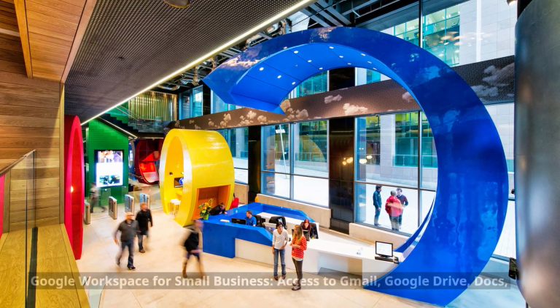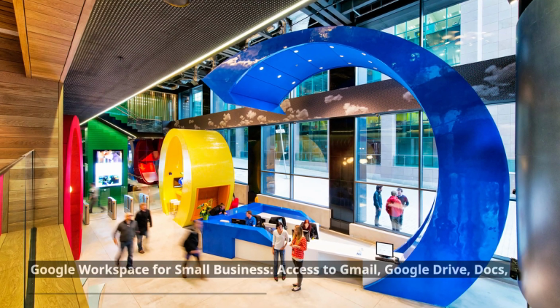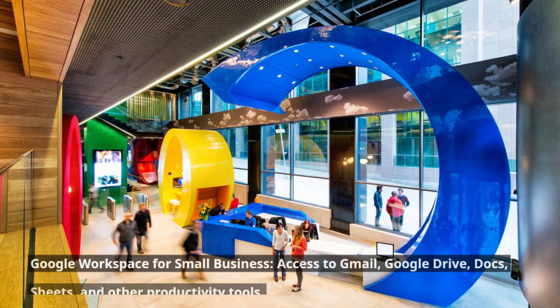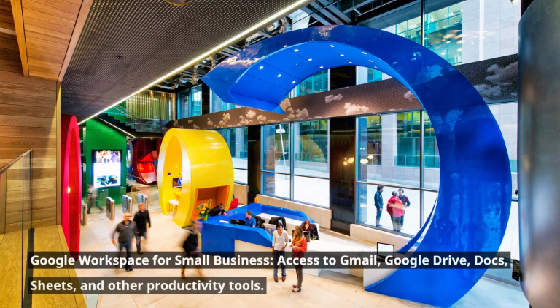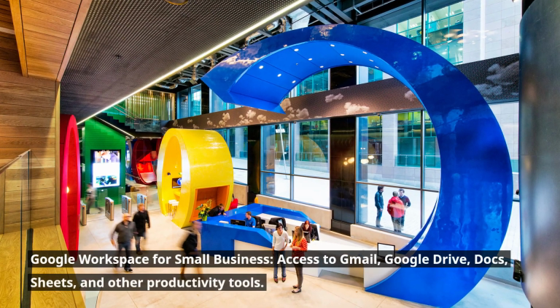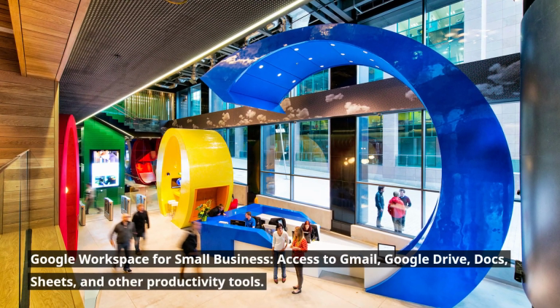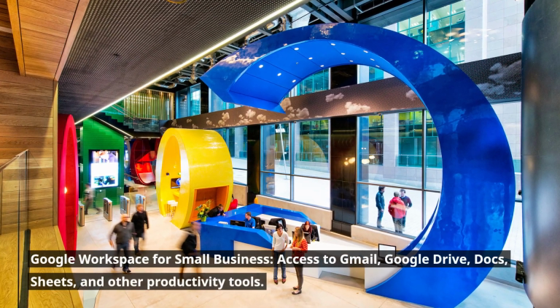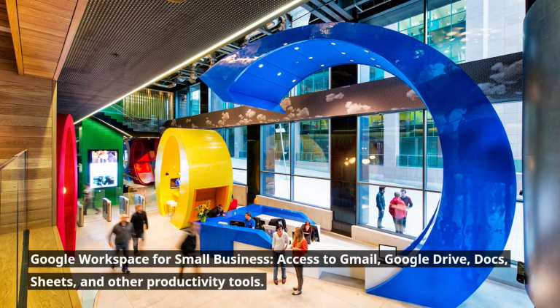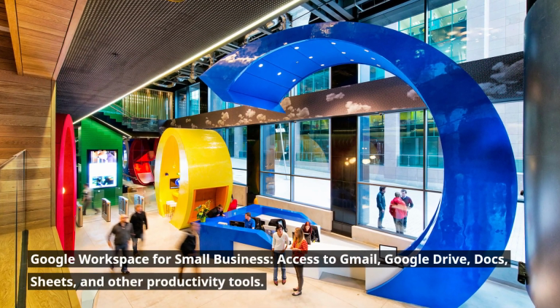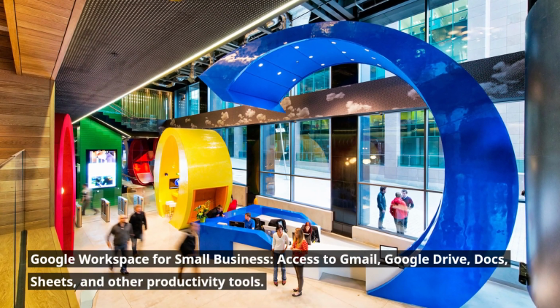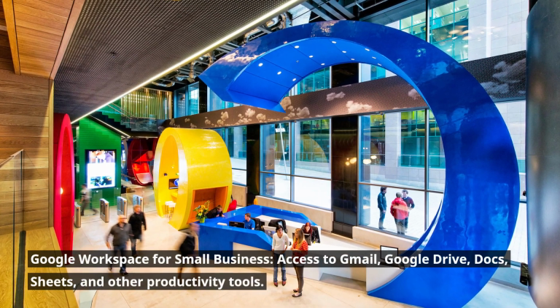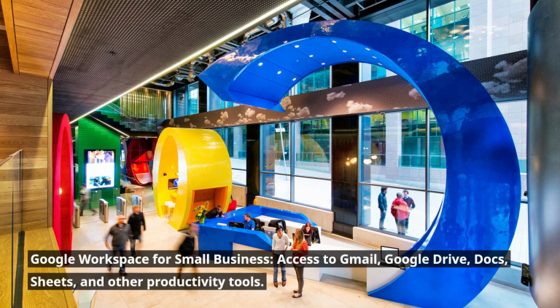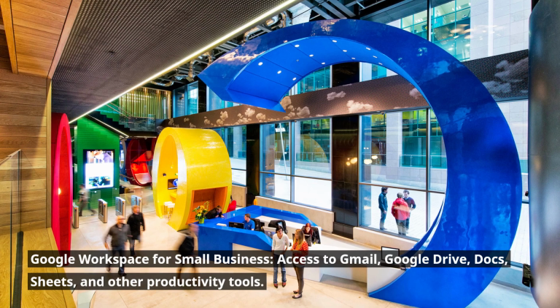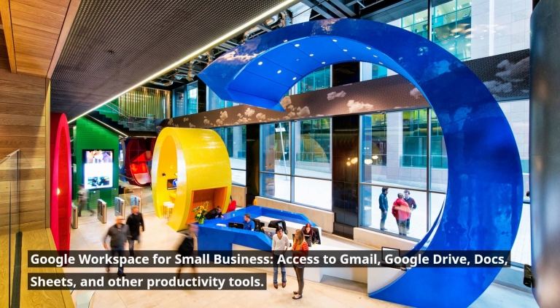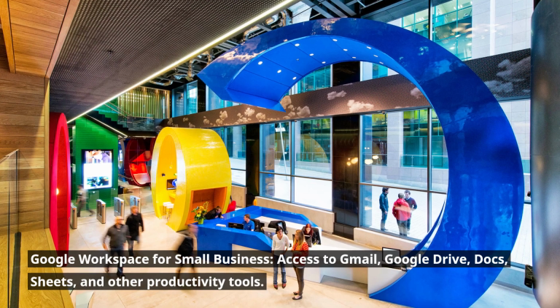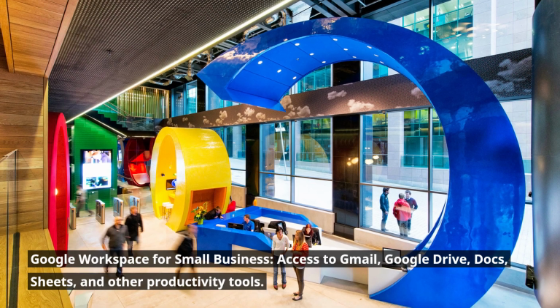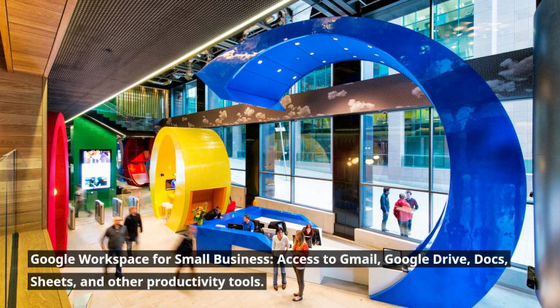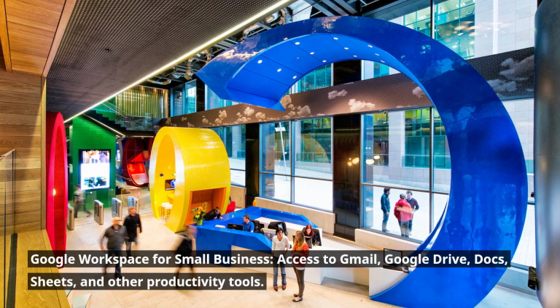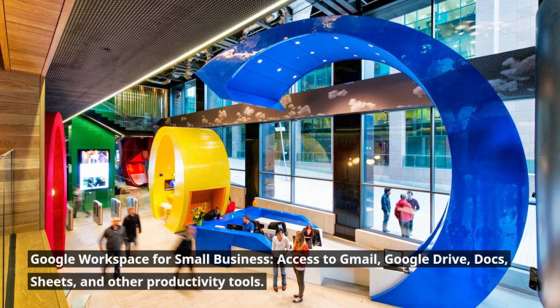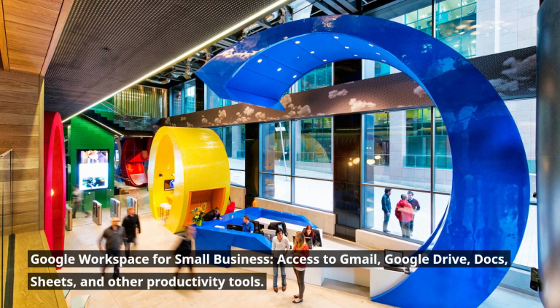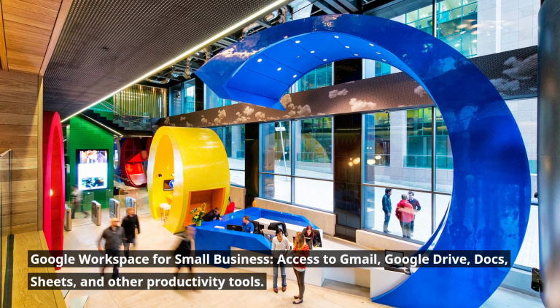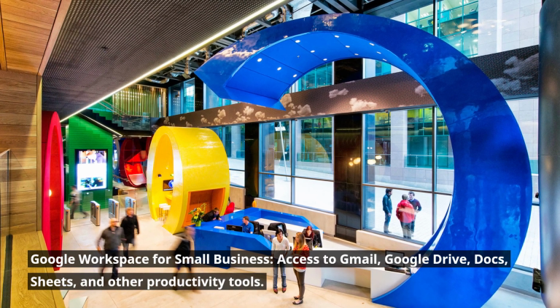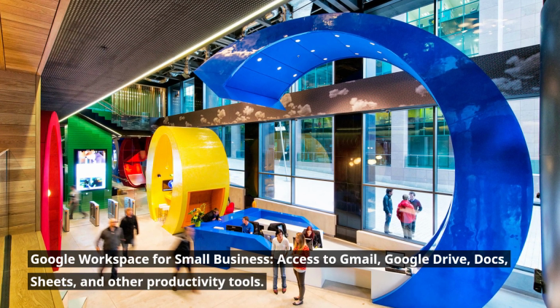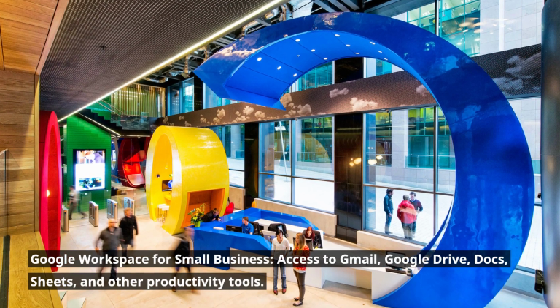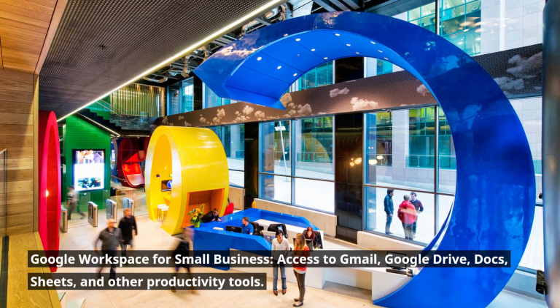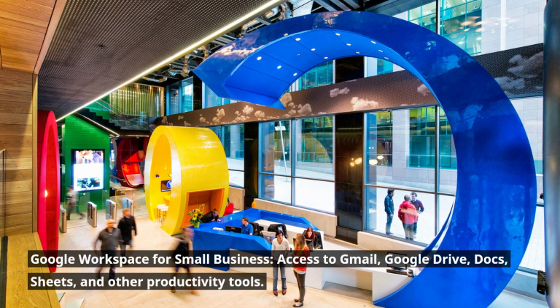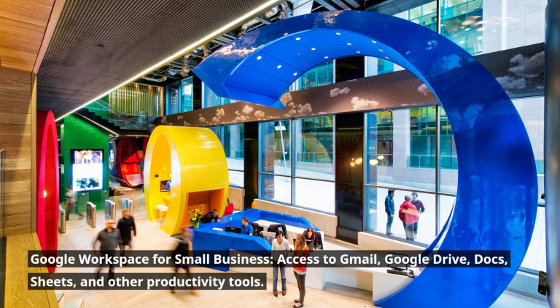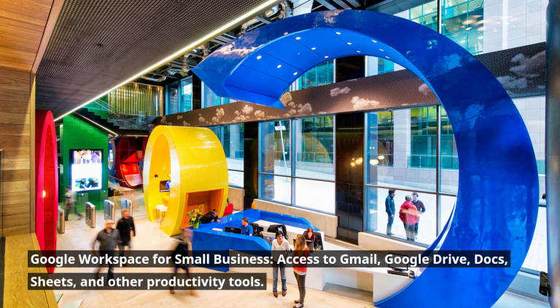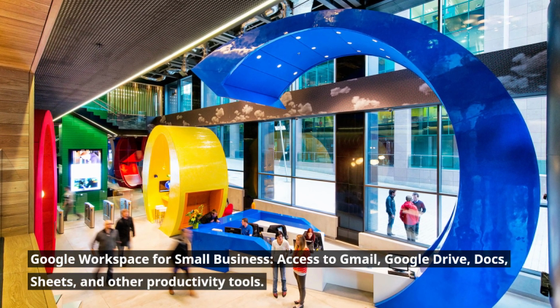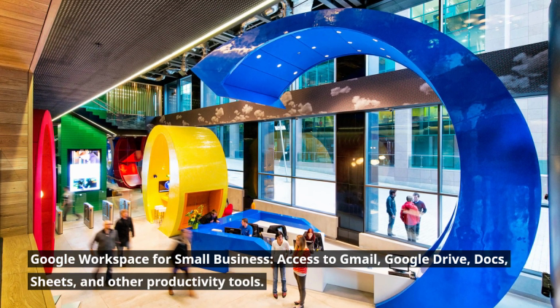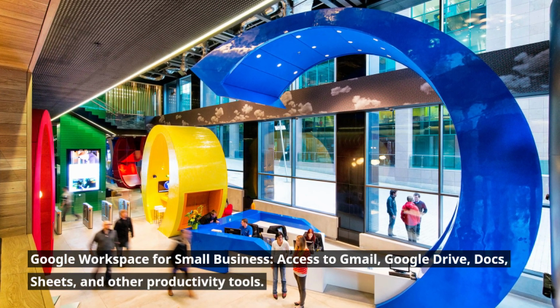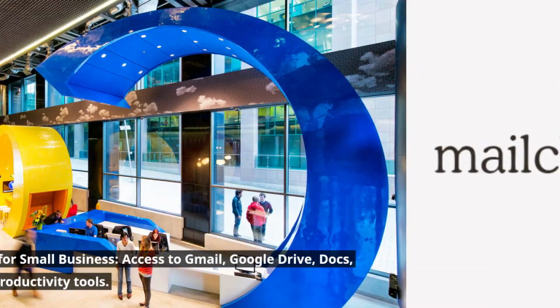Google Workspace for small business: access to Gmail, Google Drive, Docs, Sheets, and other productivity tools.